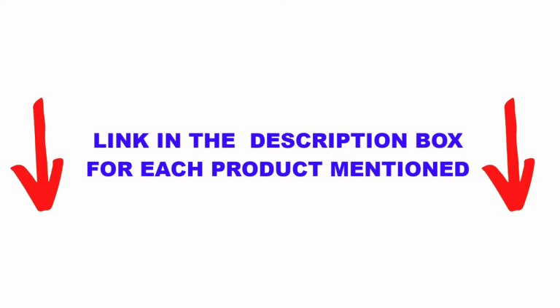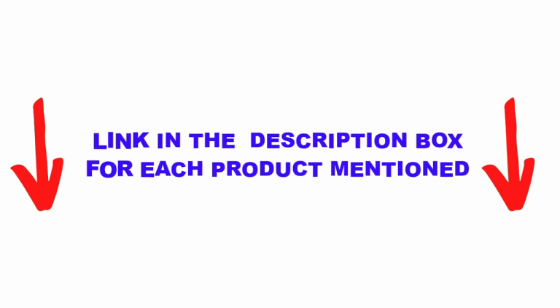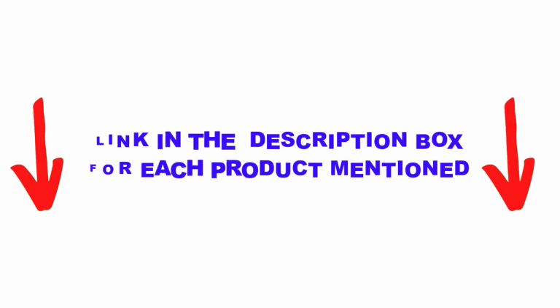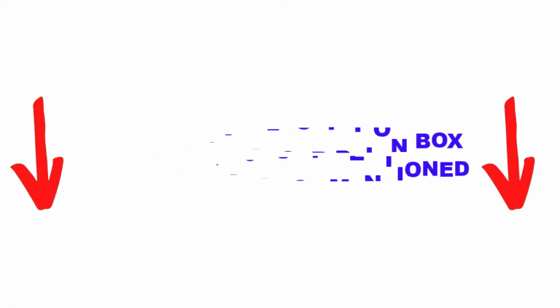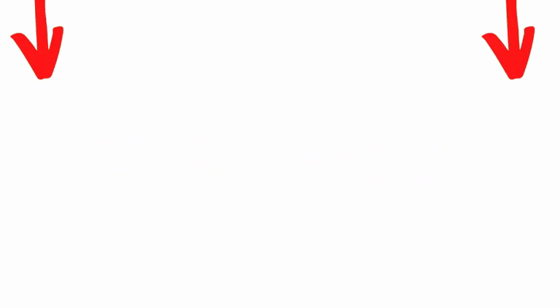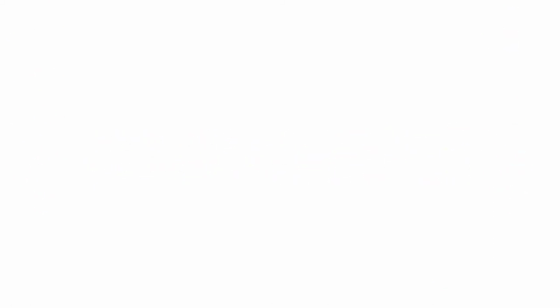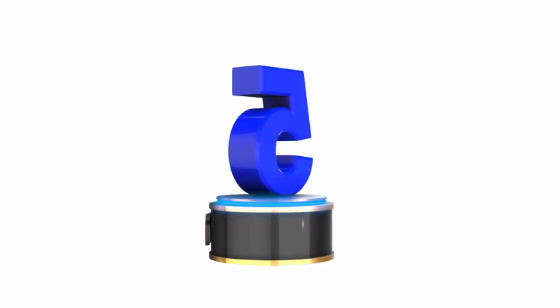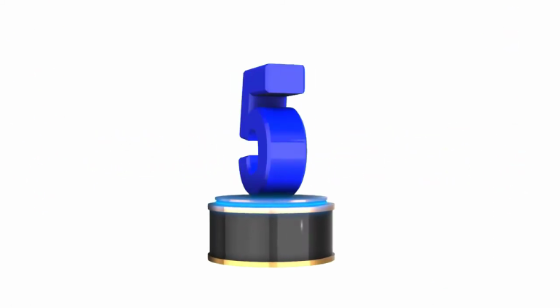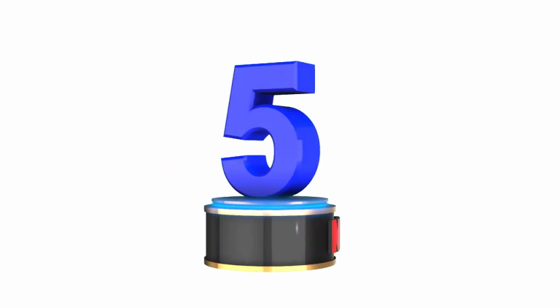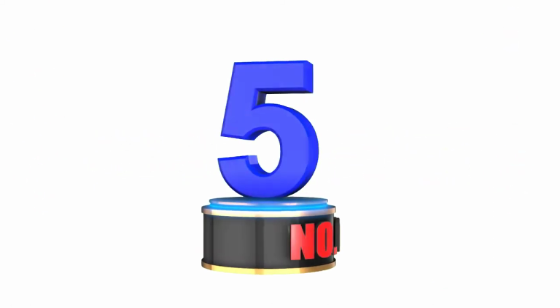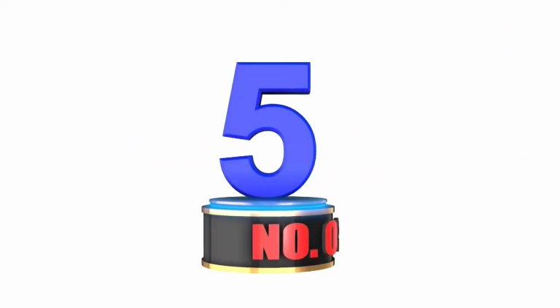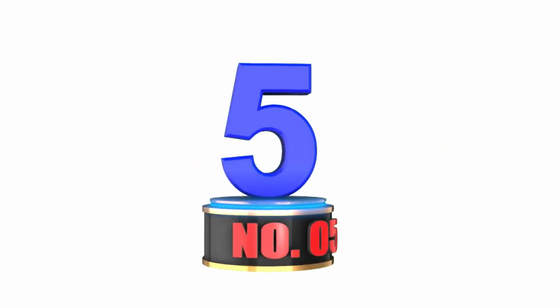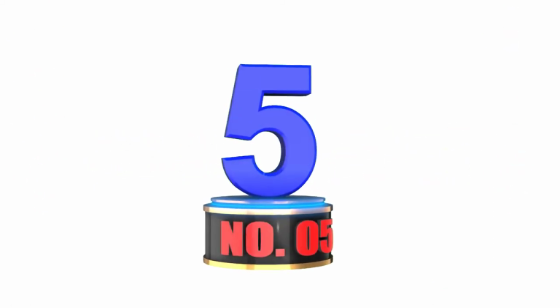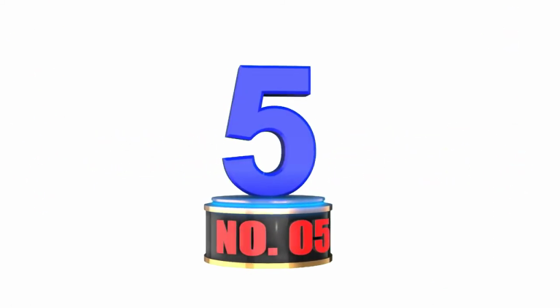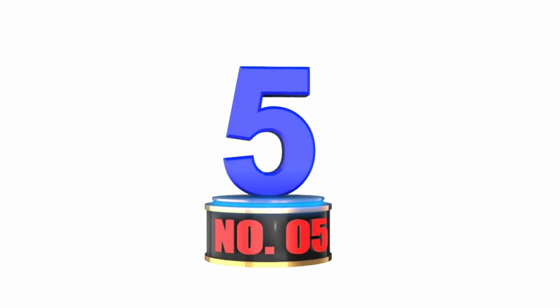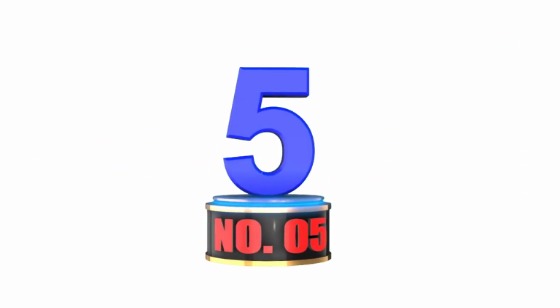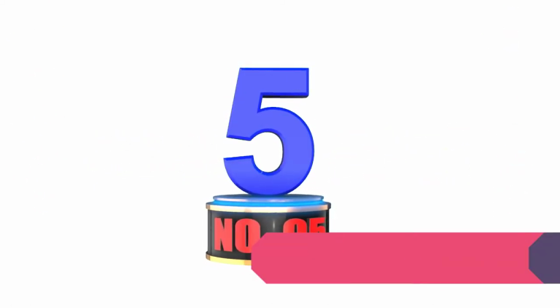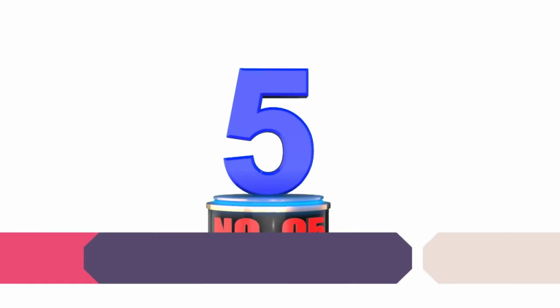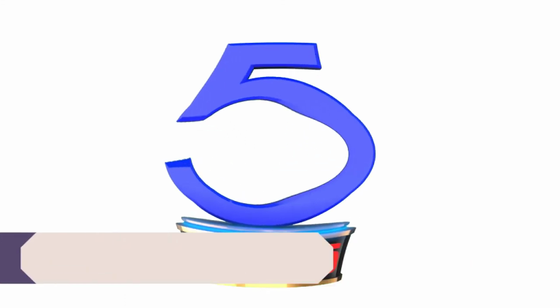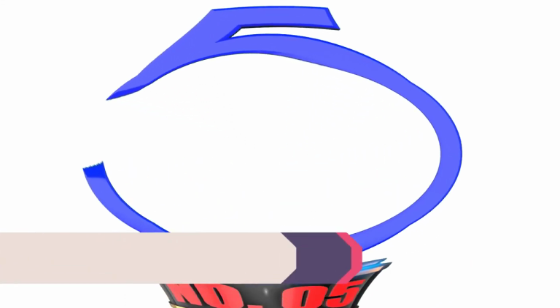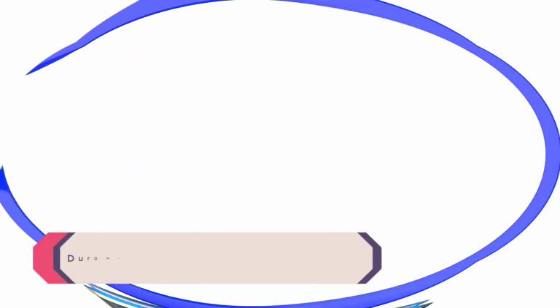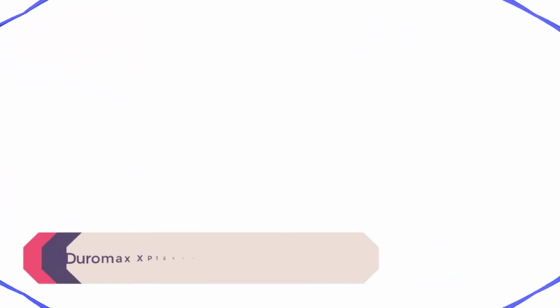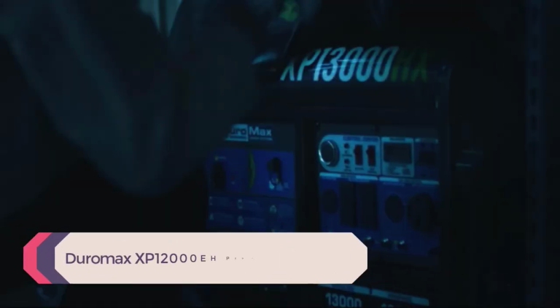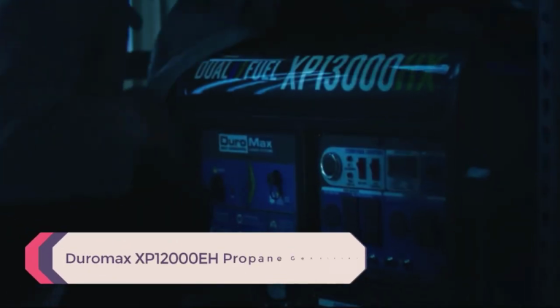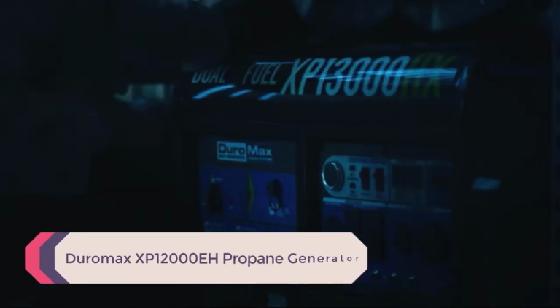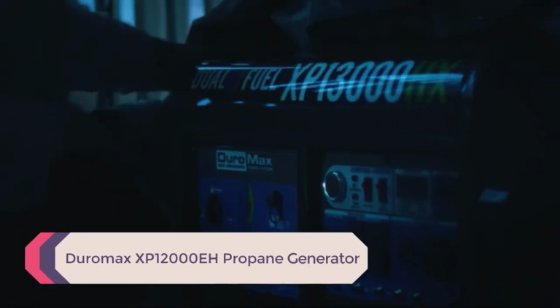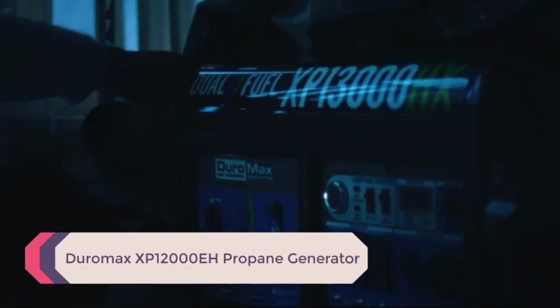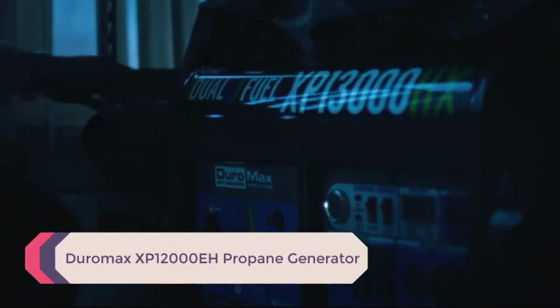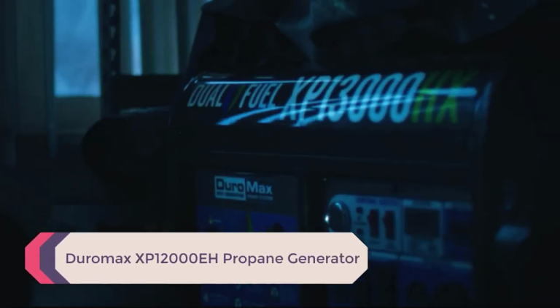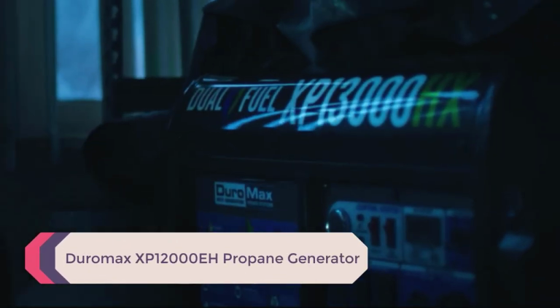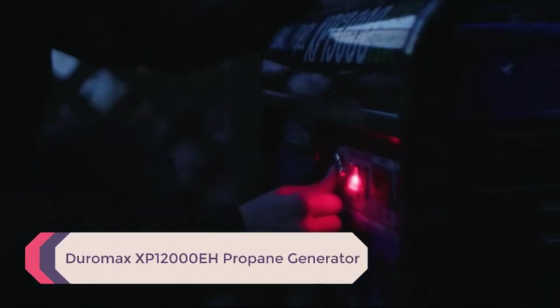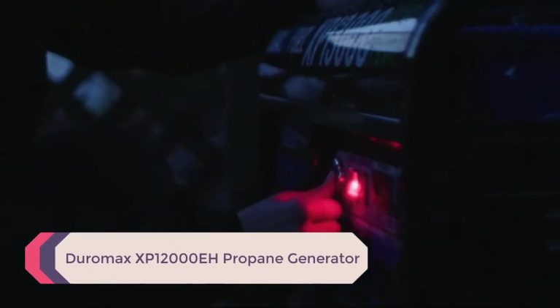Let's get started with the video. Number 5: Duramax XP12000EH Propane Generator.